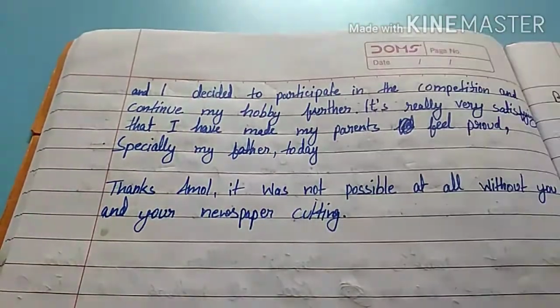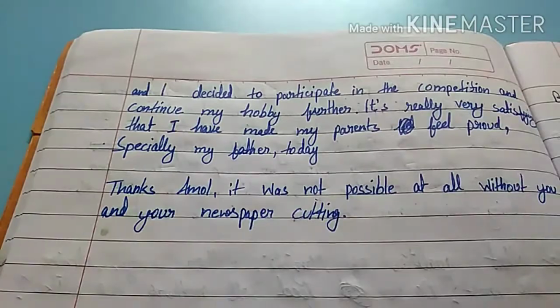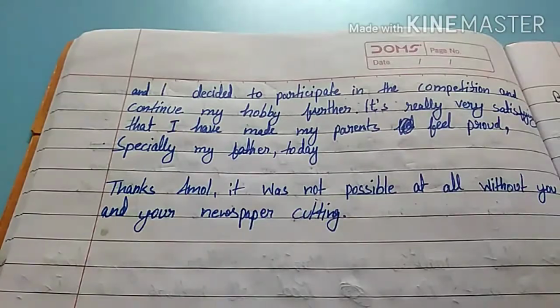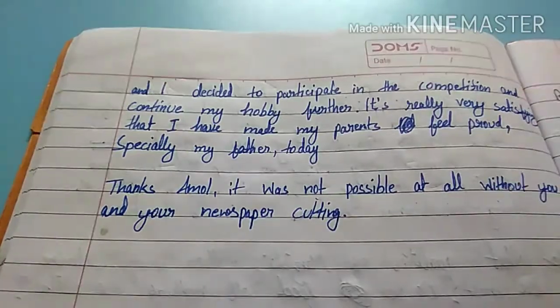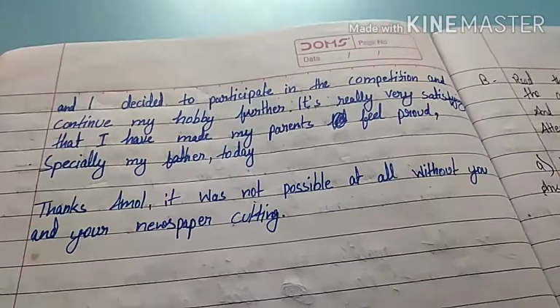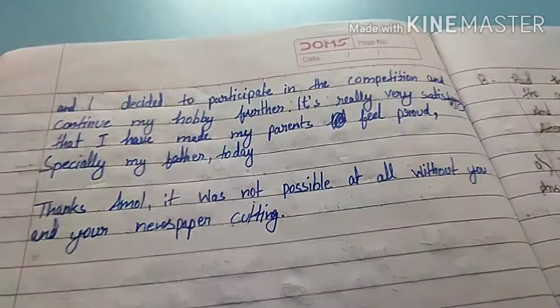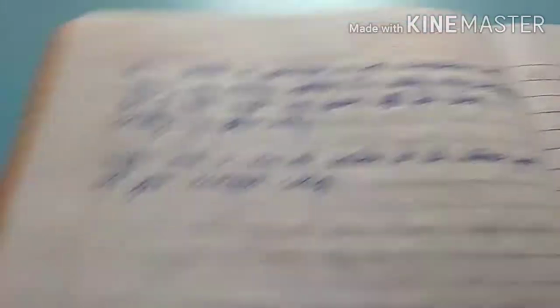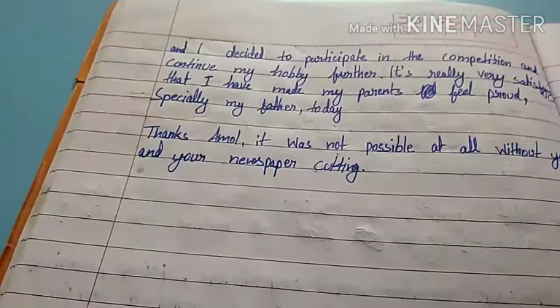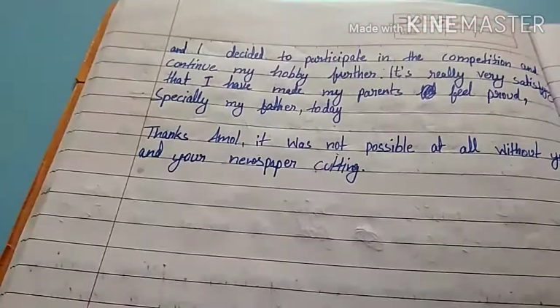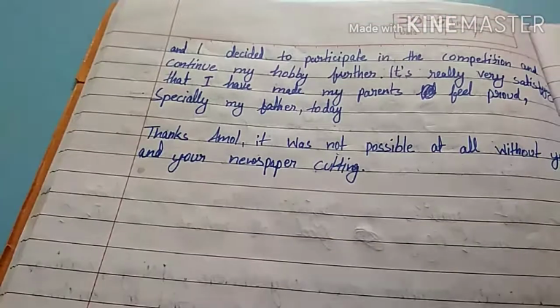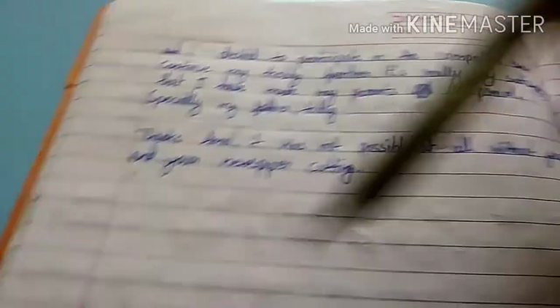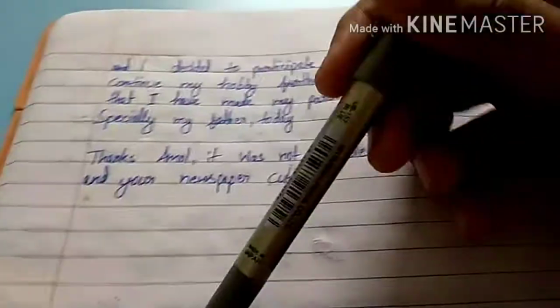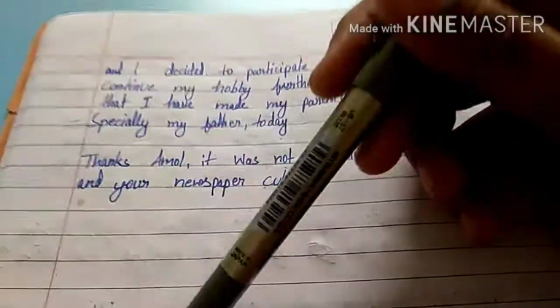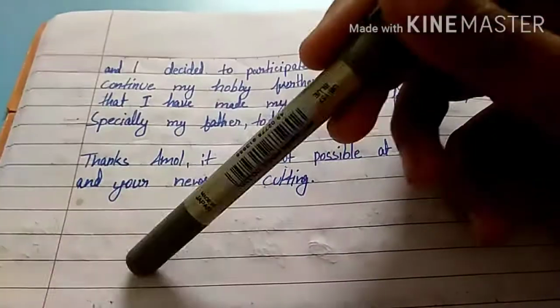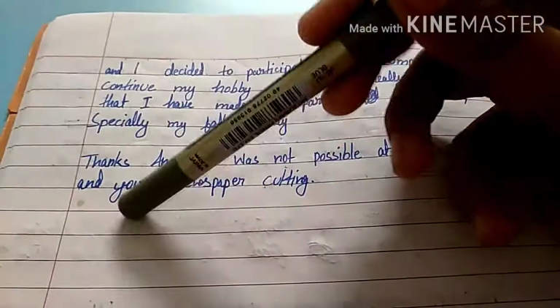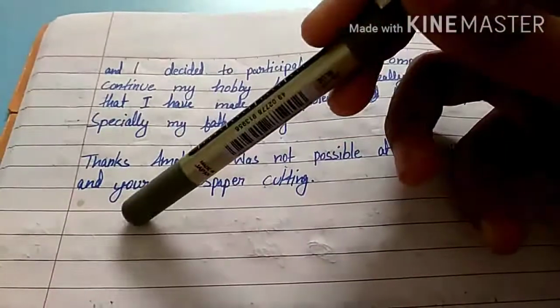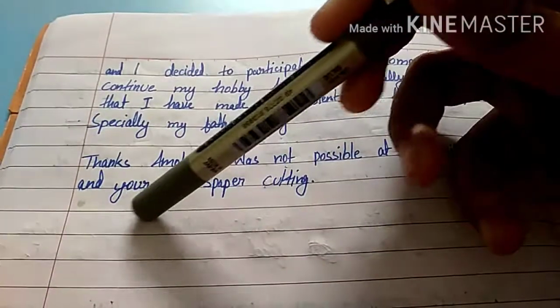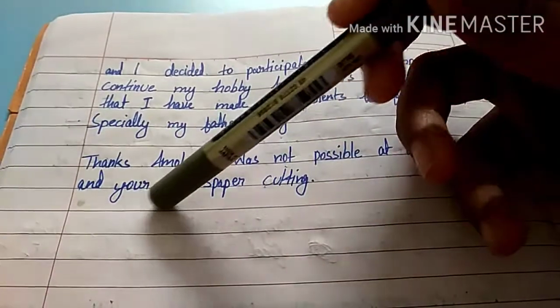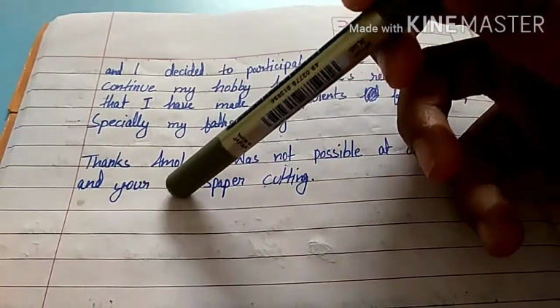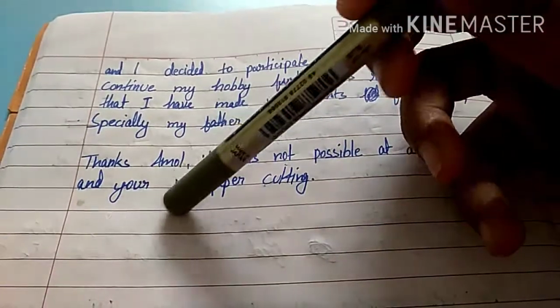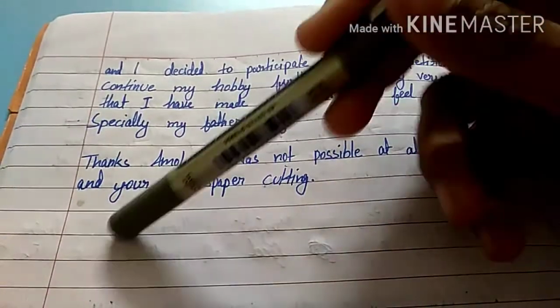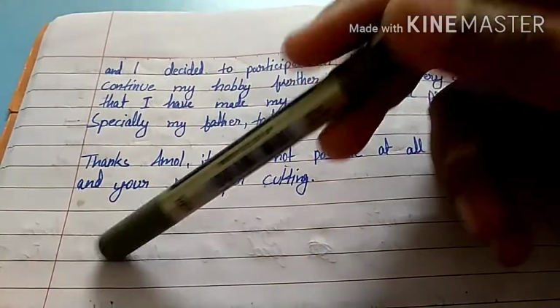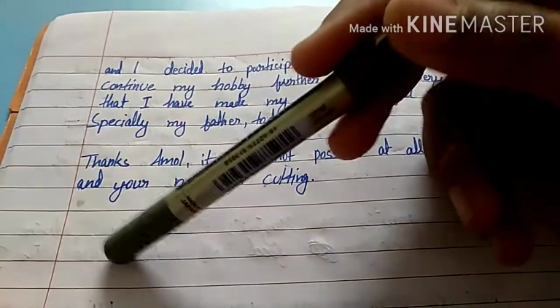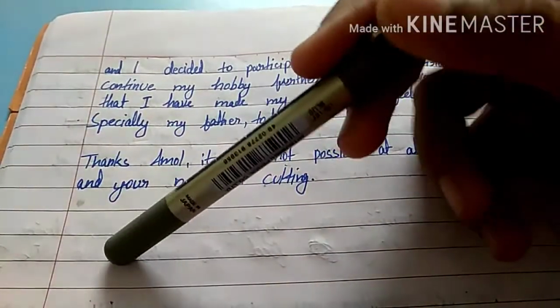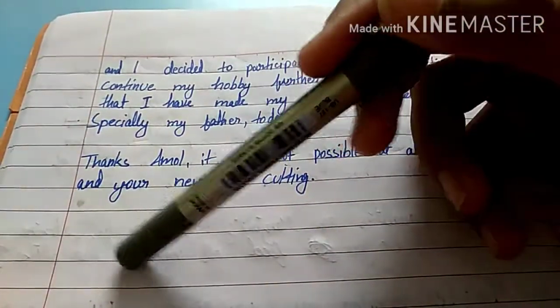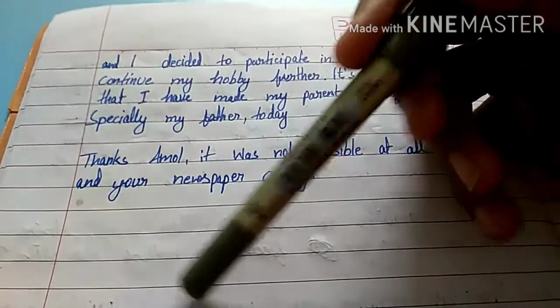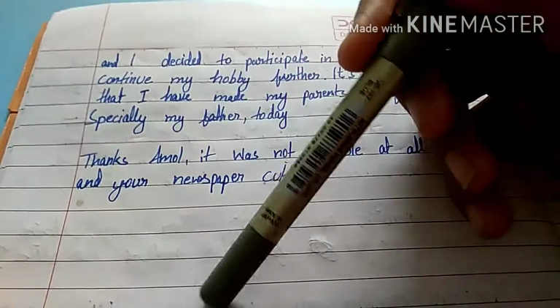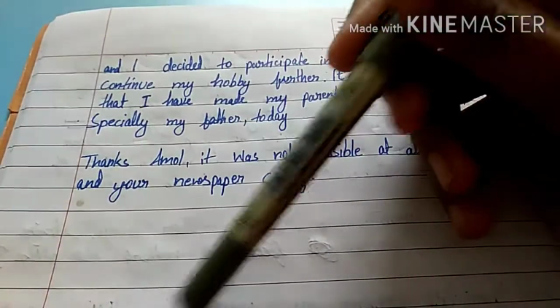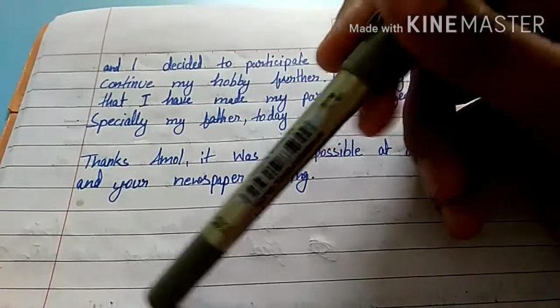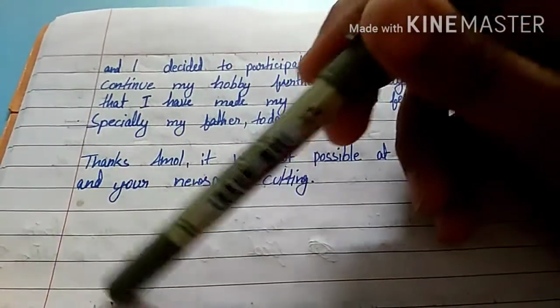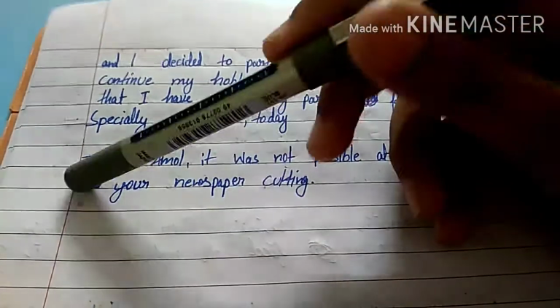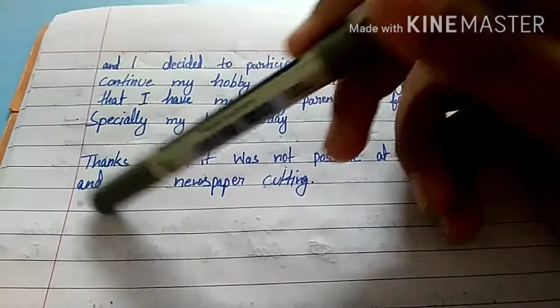And friends, I will write my name because I have never written this far.